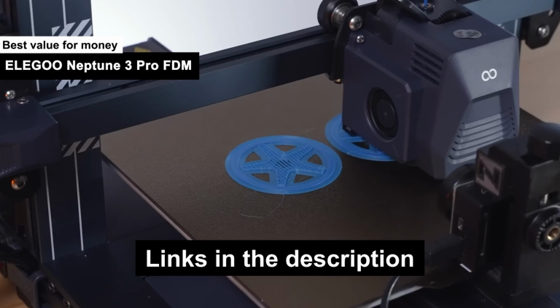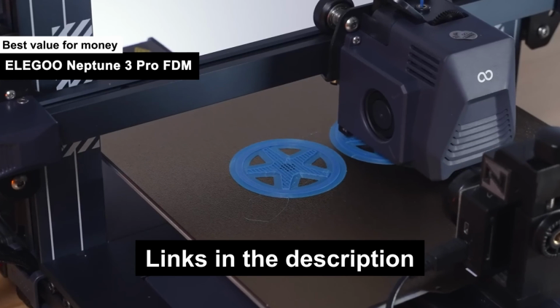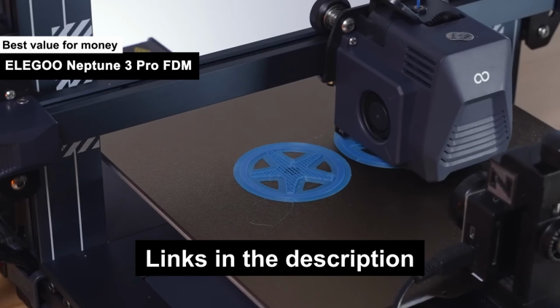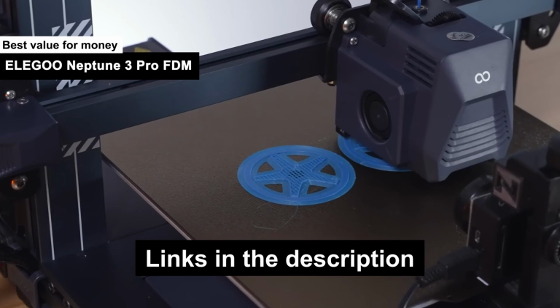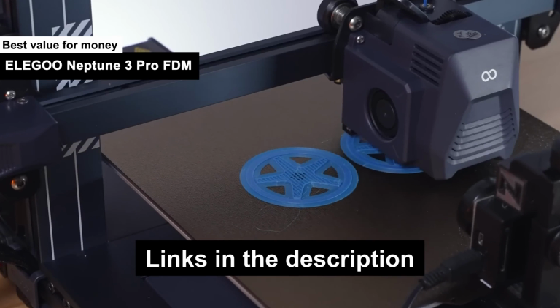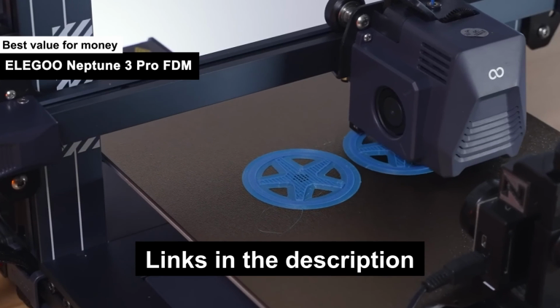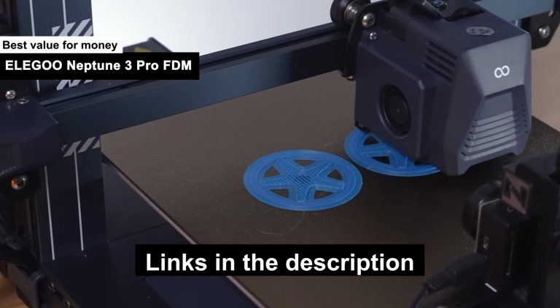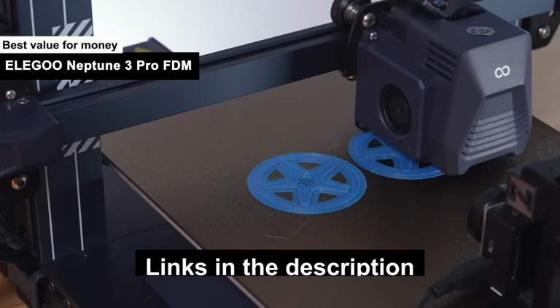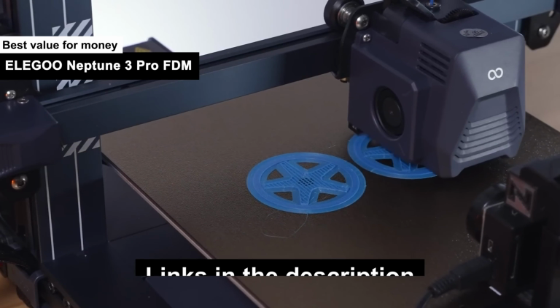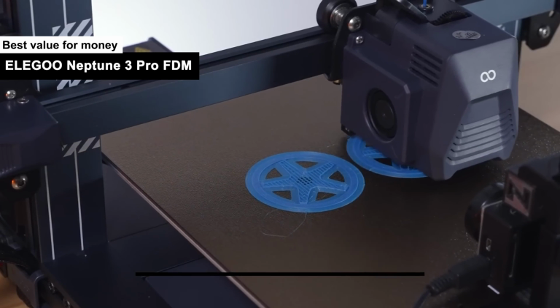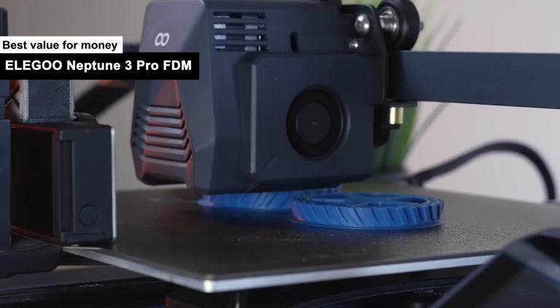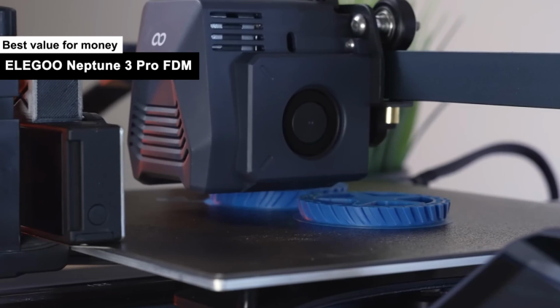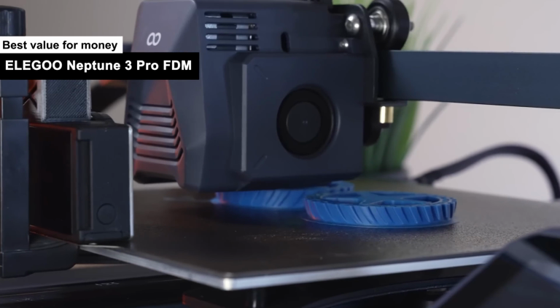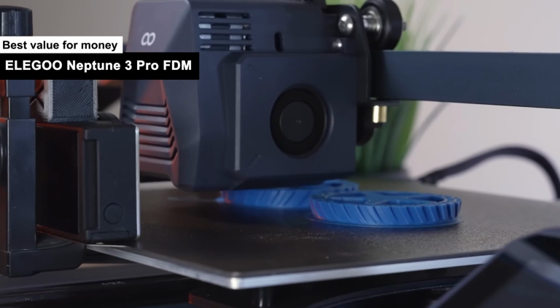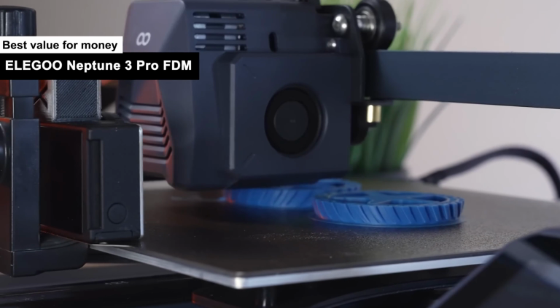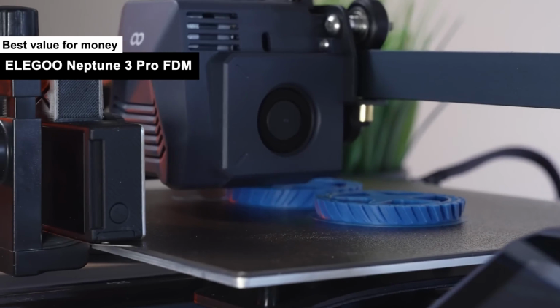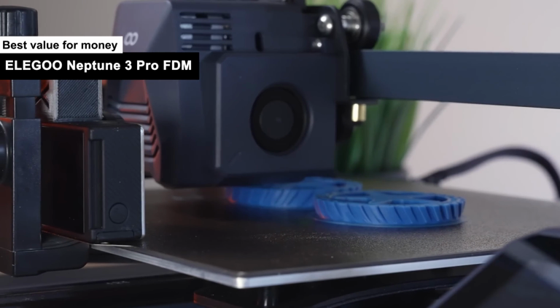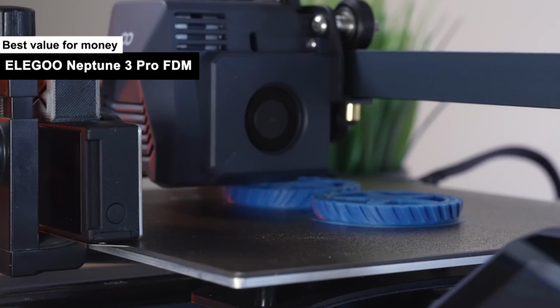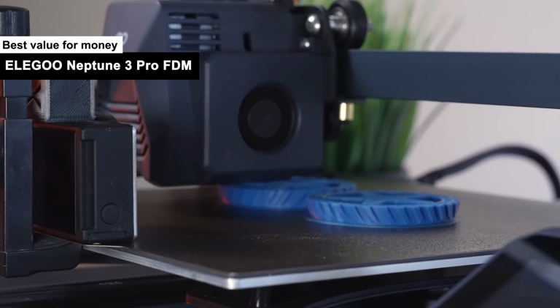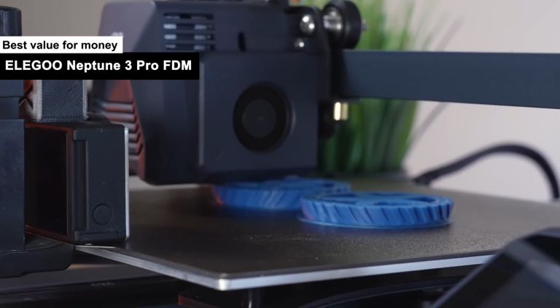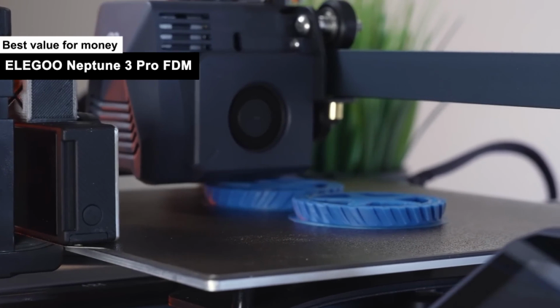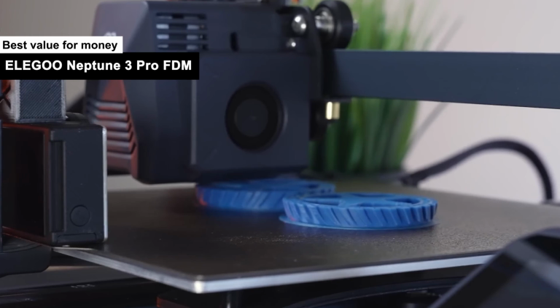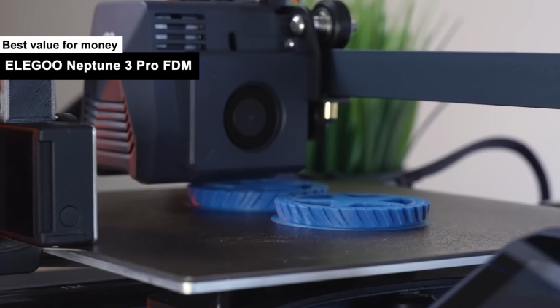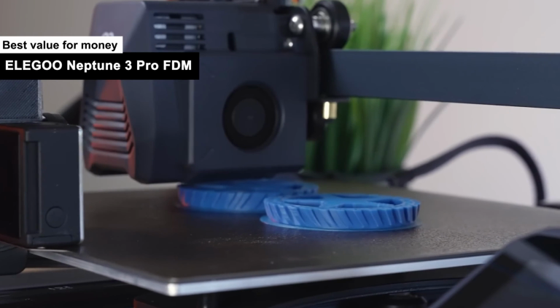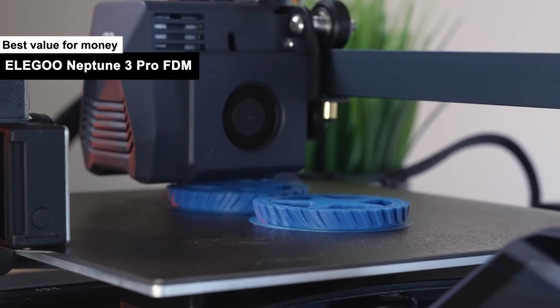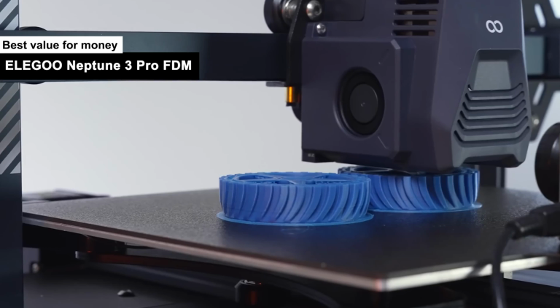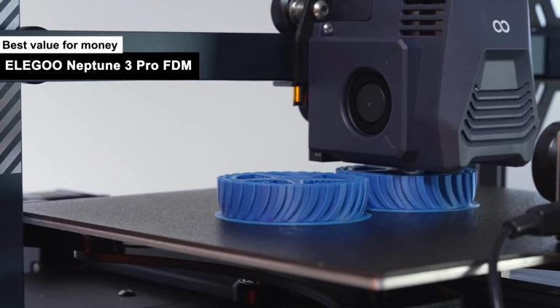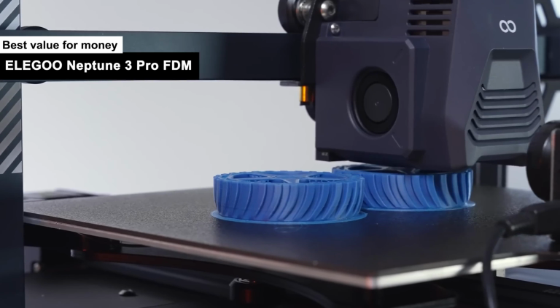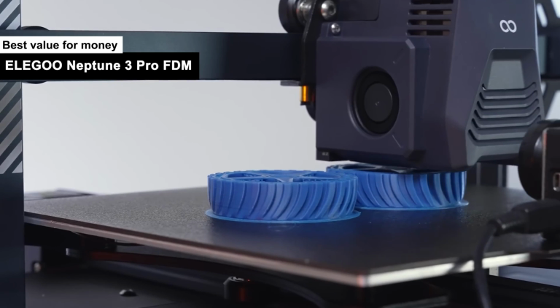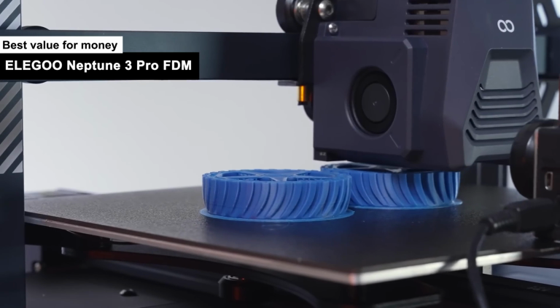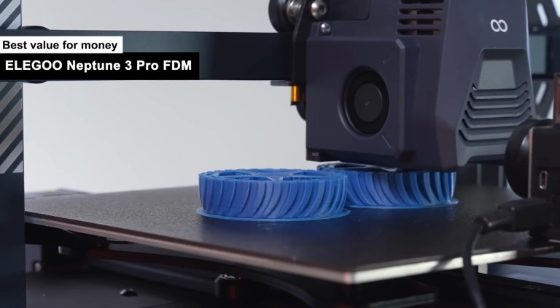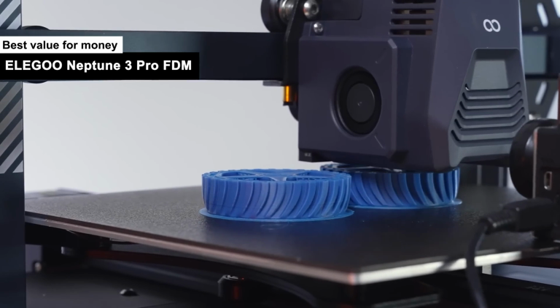Perfect for the budding entrepreneur, or the 'I-just-want-to-print-fun-stuff-without-selling-a-kidney' kind of person.